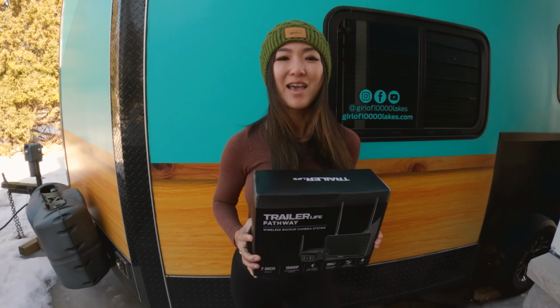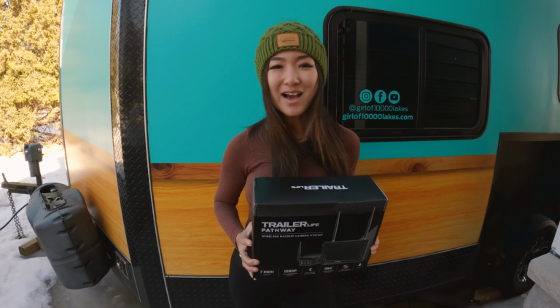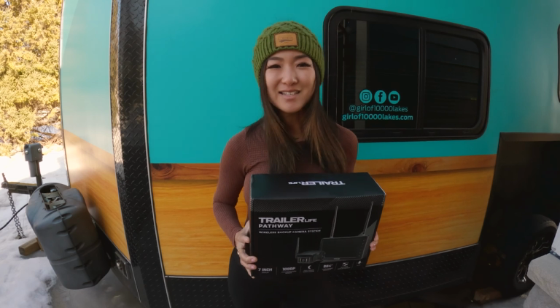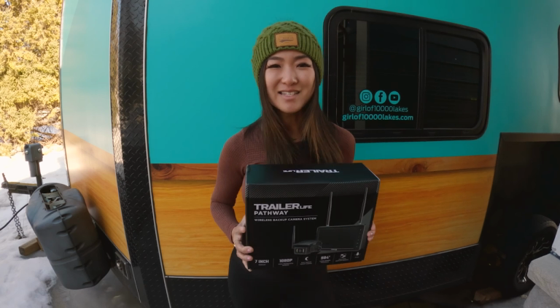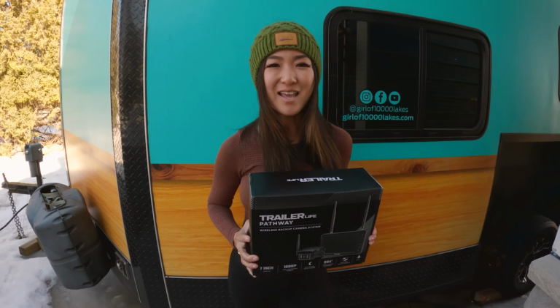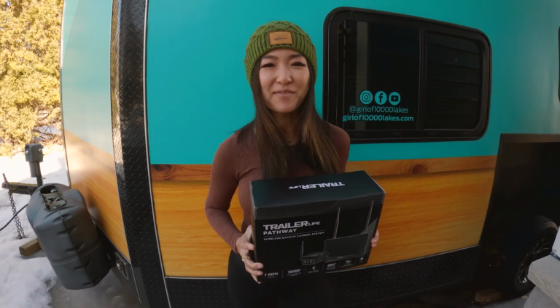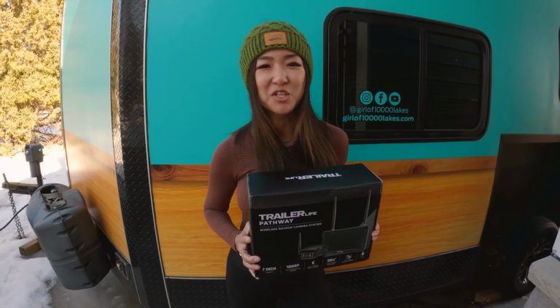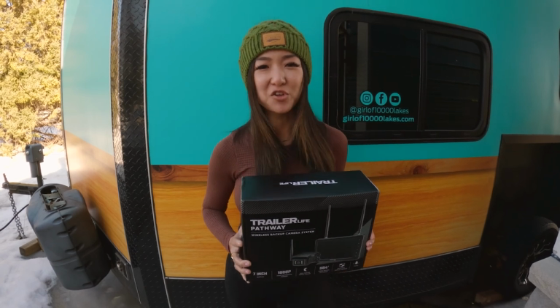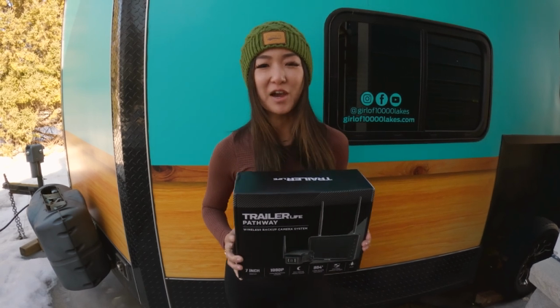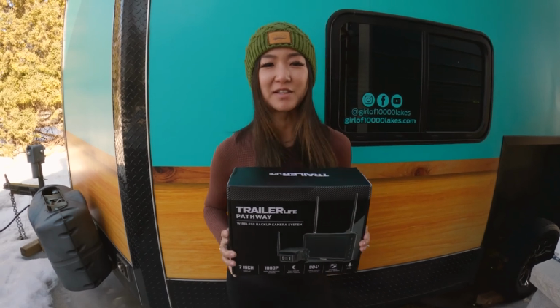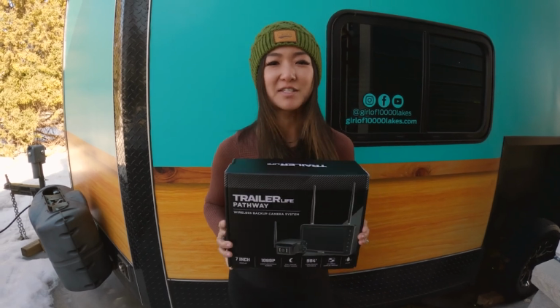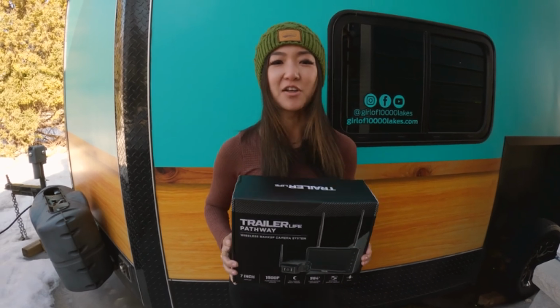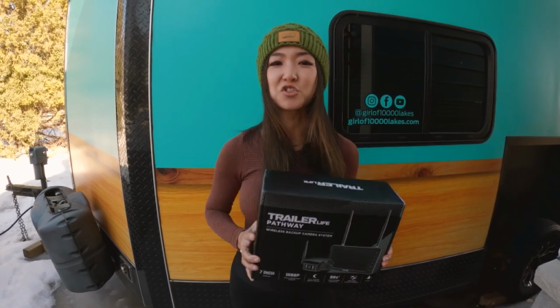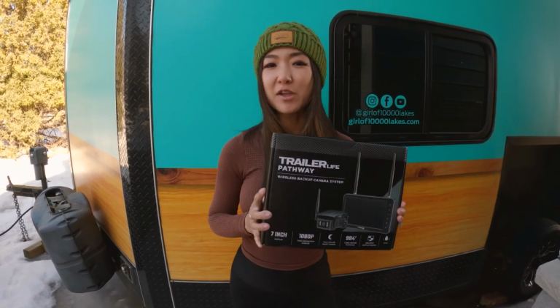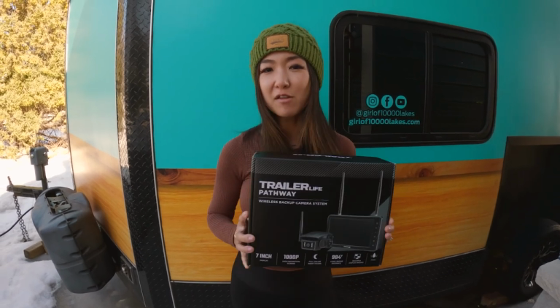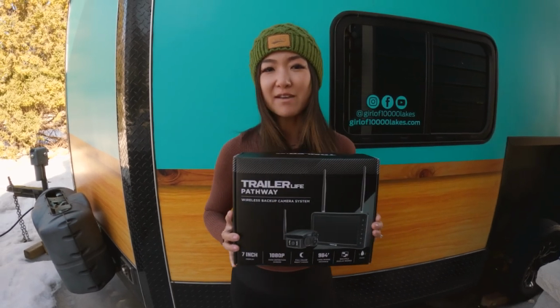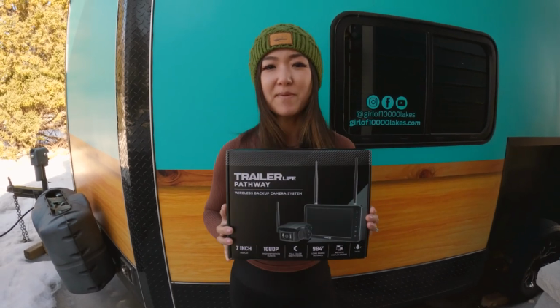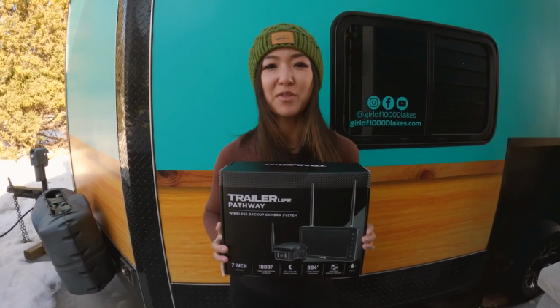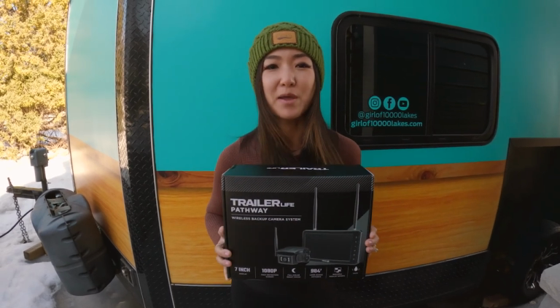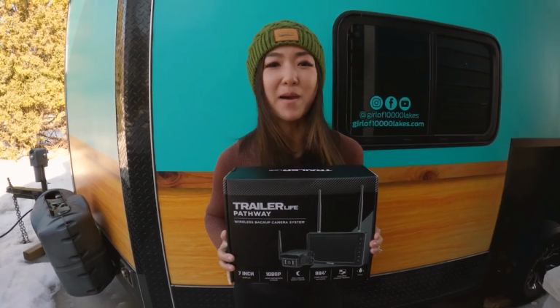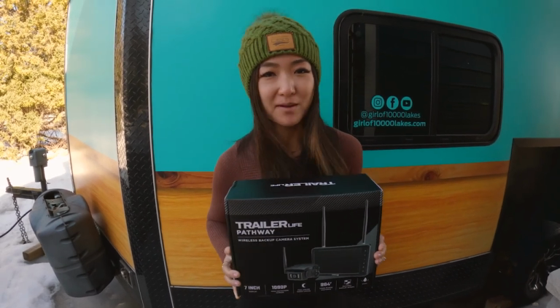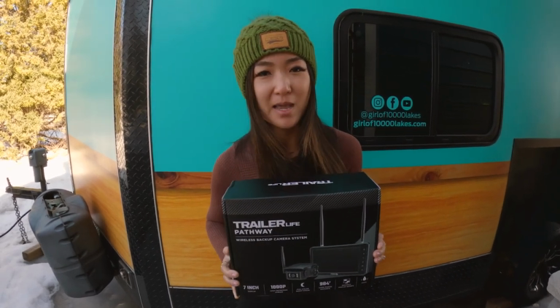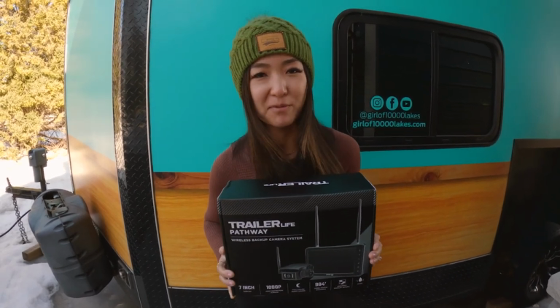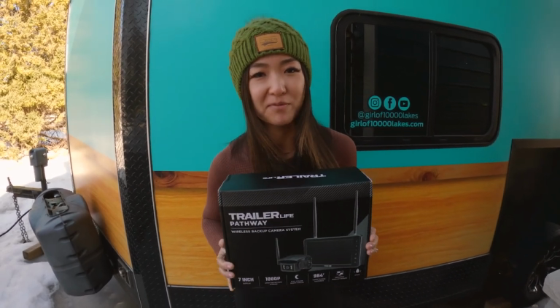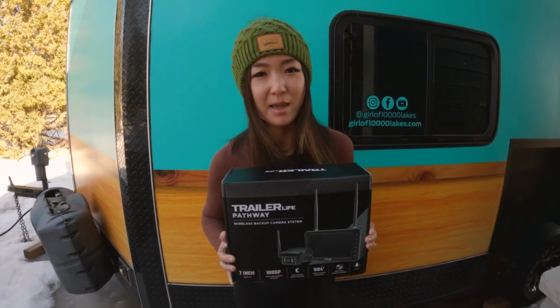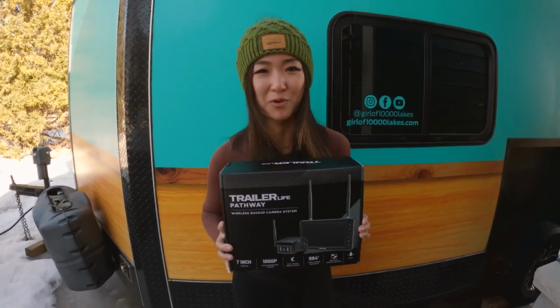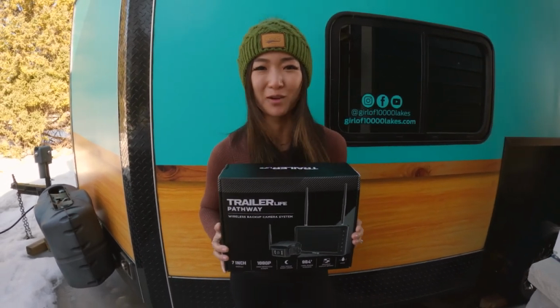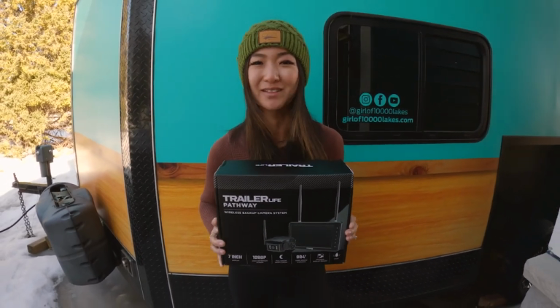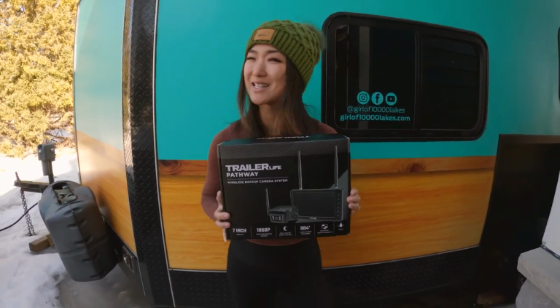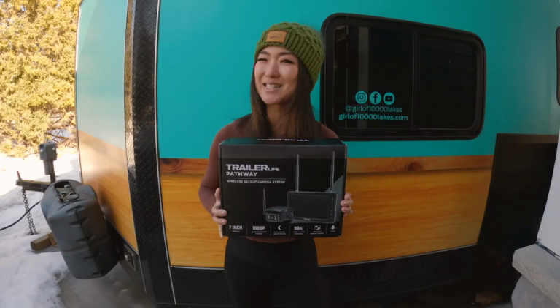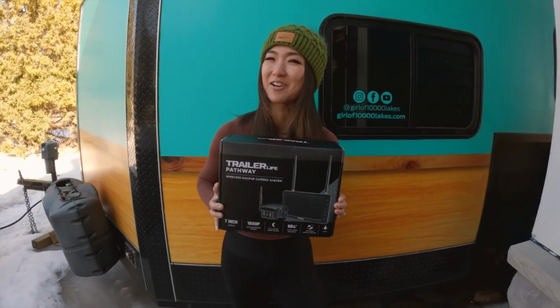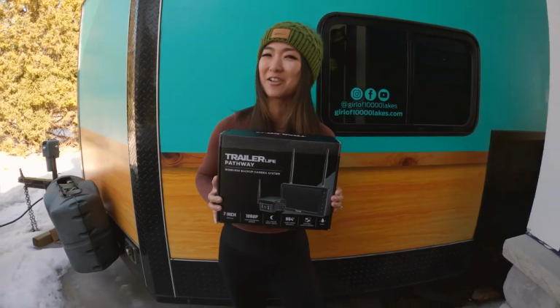Hey guys! Today I'm going to show you how to install the Trailer Life Pathway Backup Camera from Camping World. Let's get started.